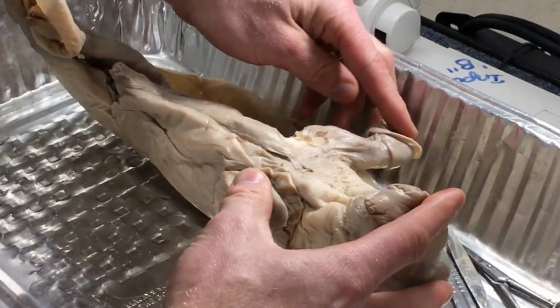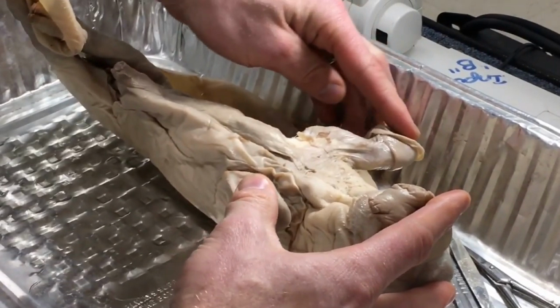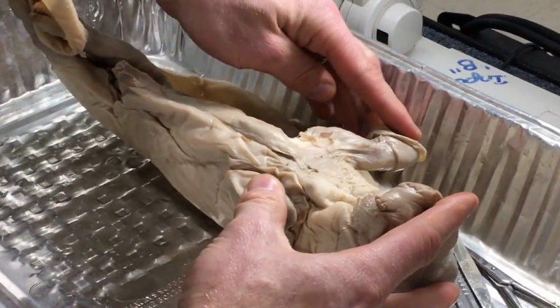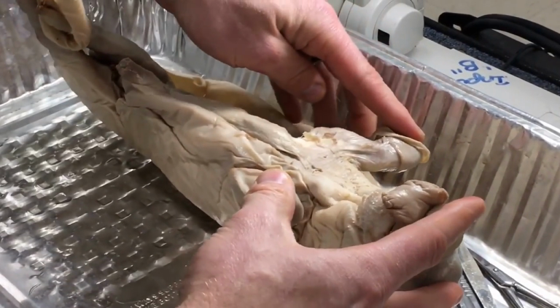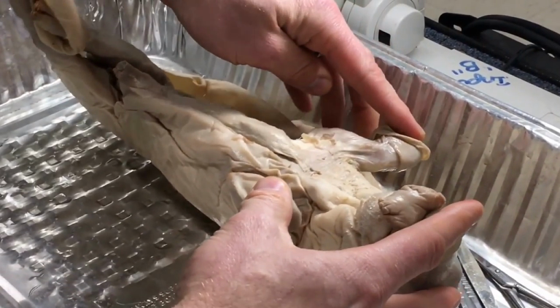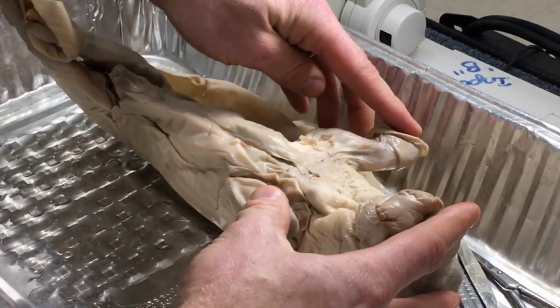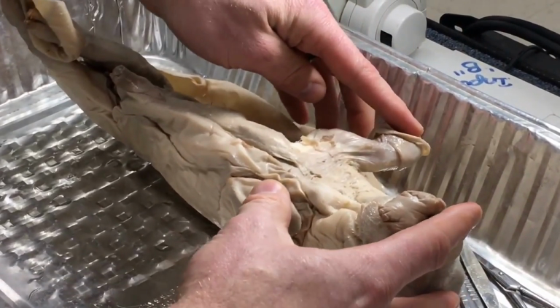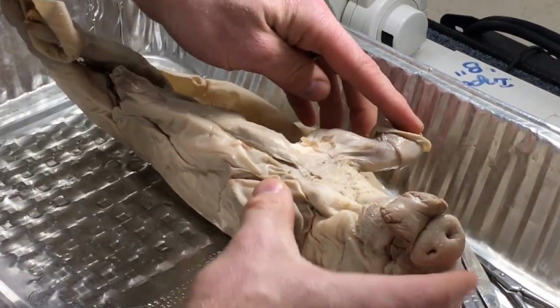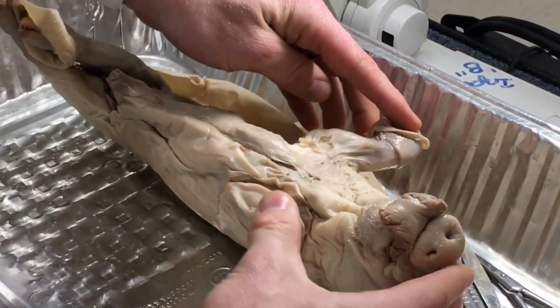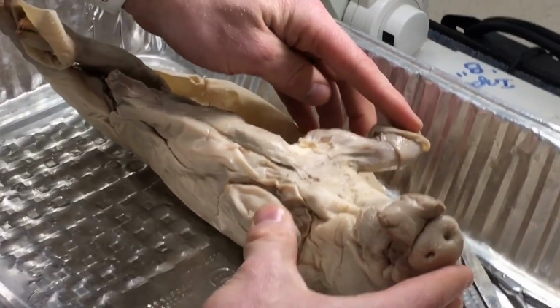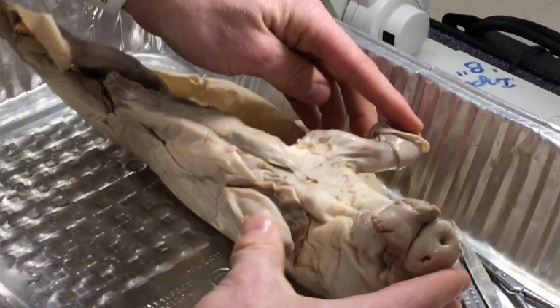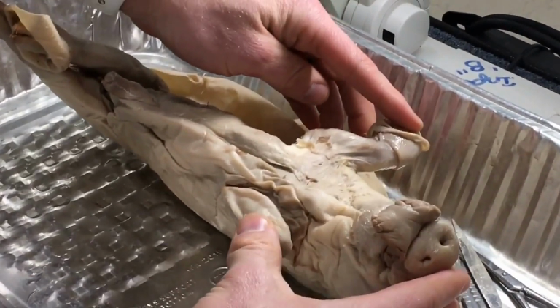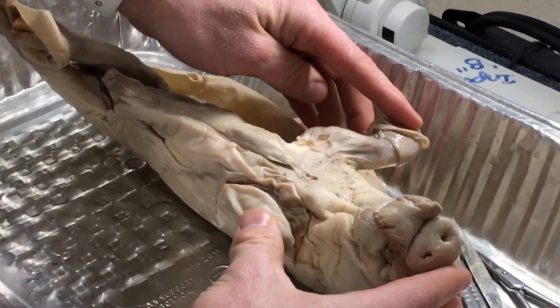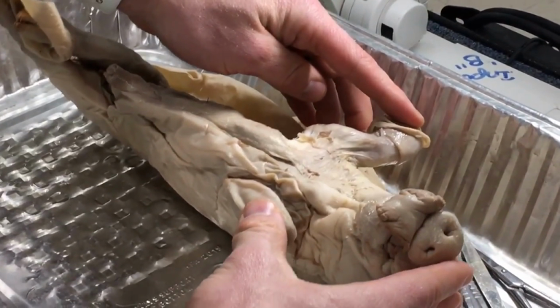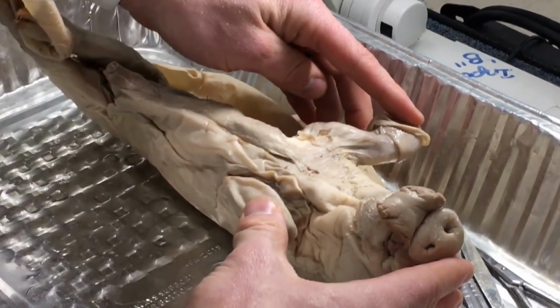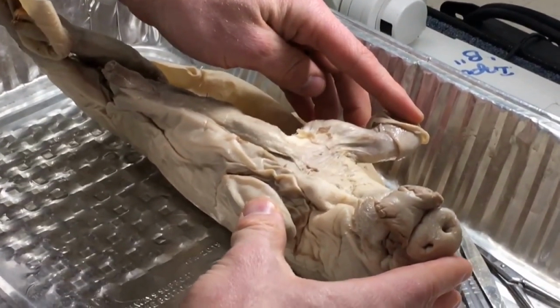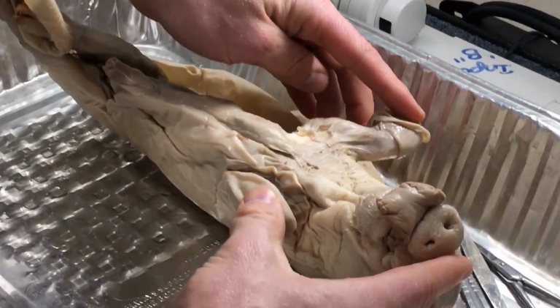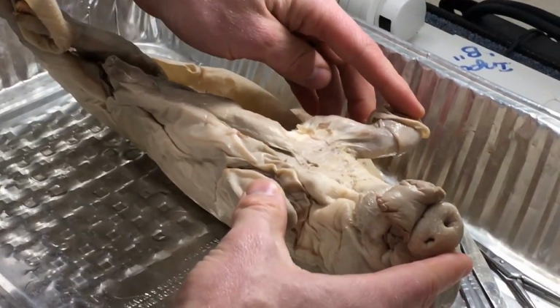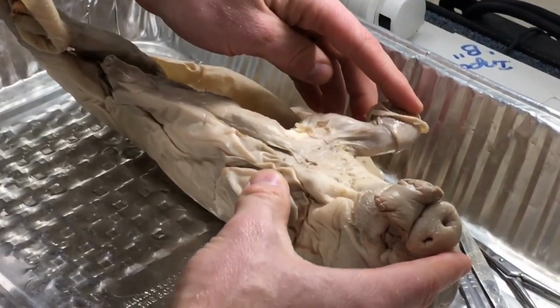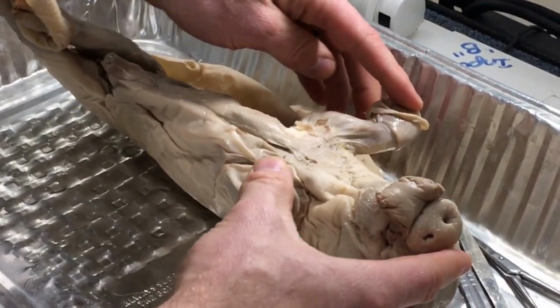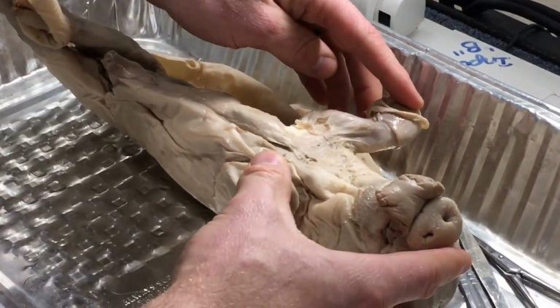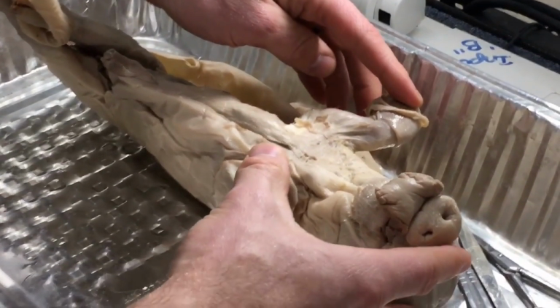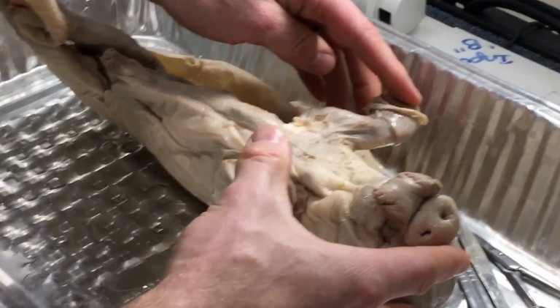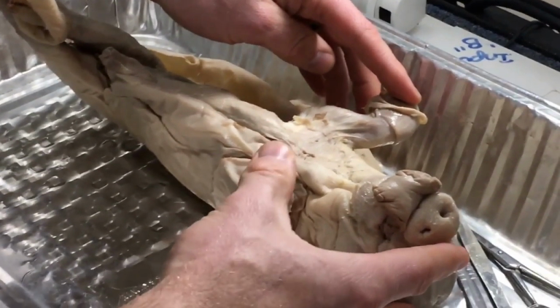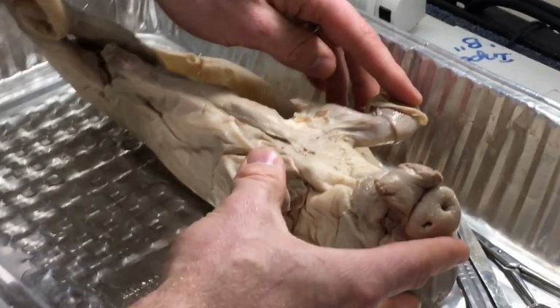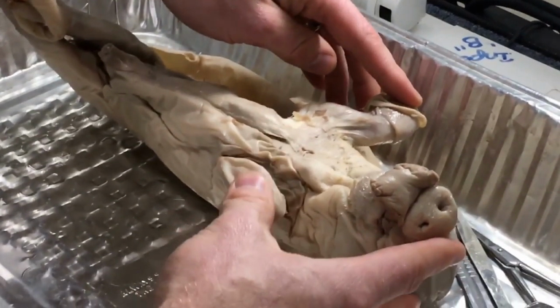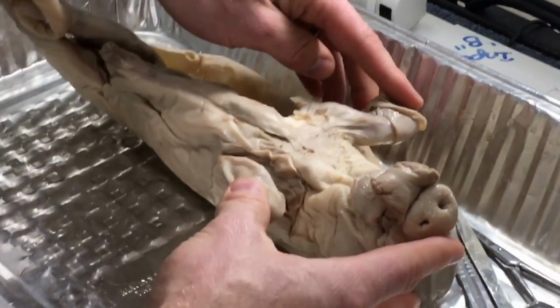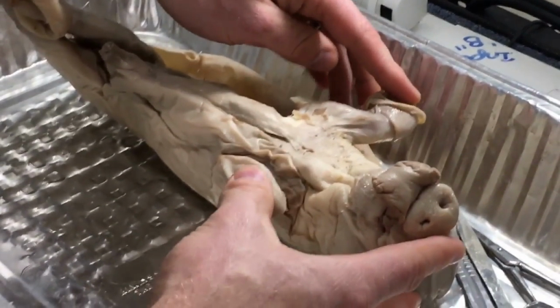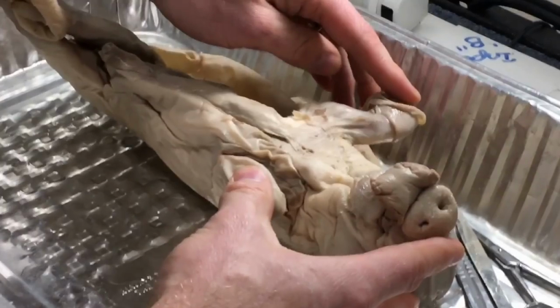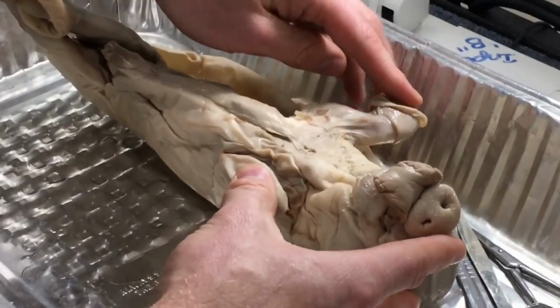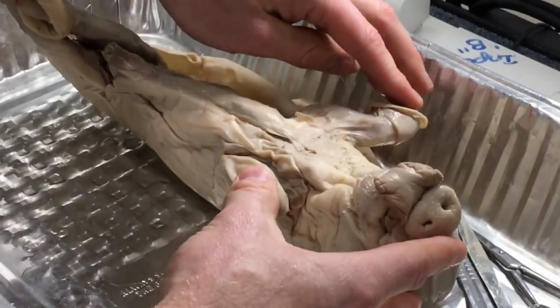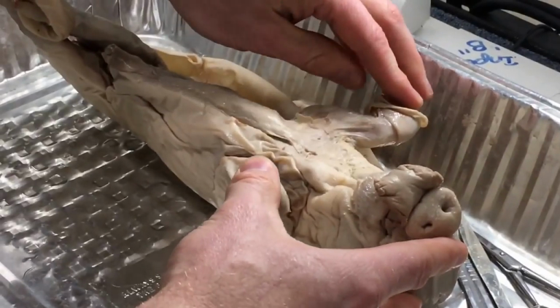Remember, you can share pictures if you don't have a really good pig — if you don't have a good pig or something like that, you can always share.